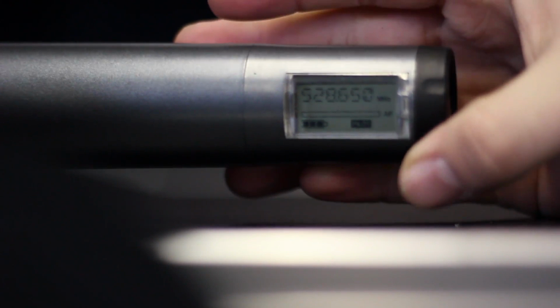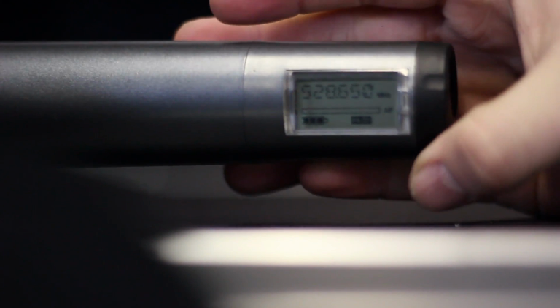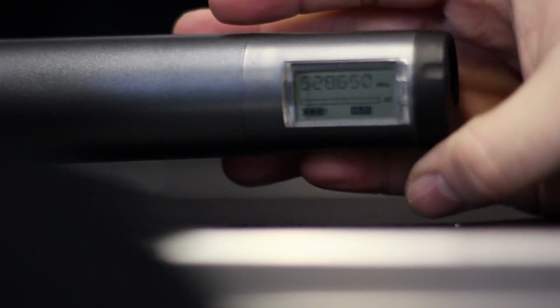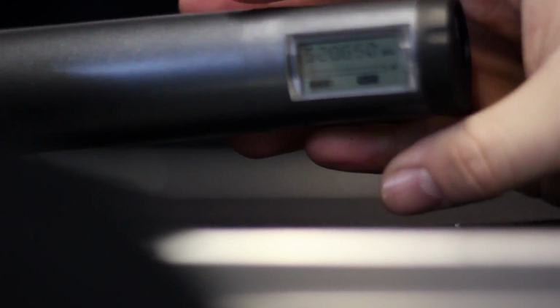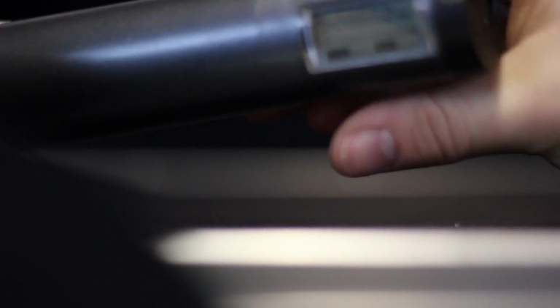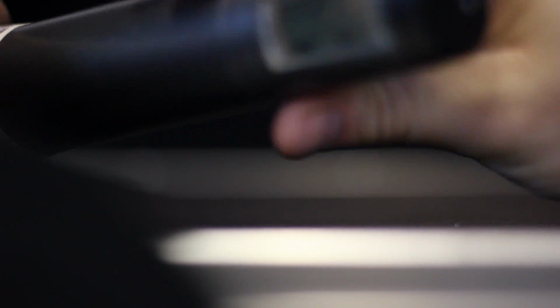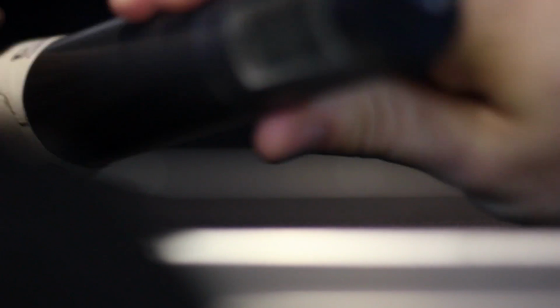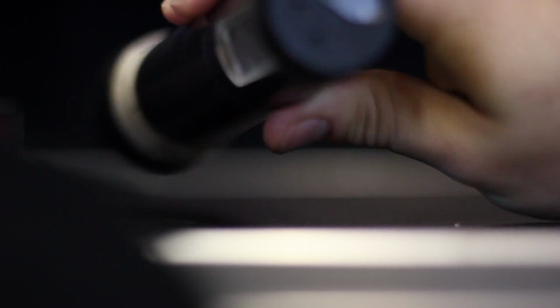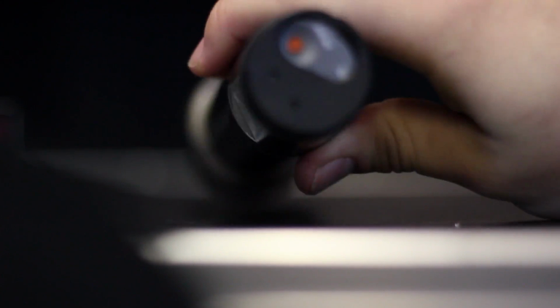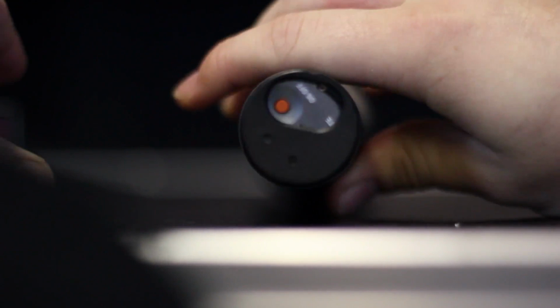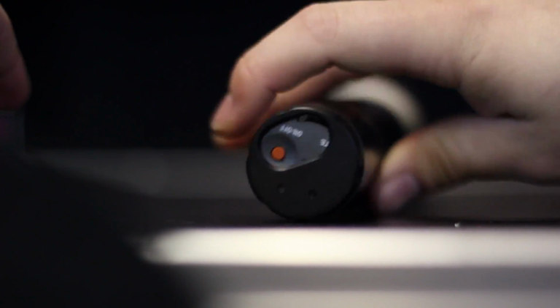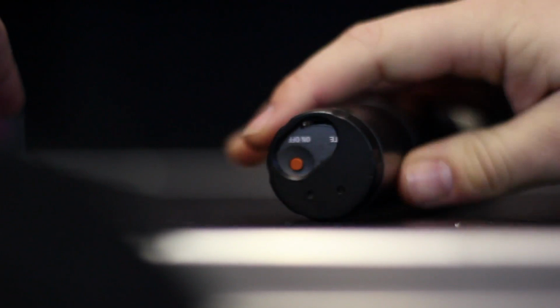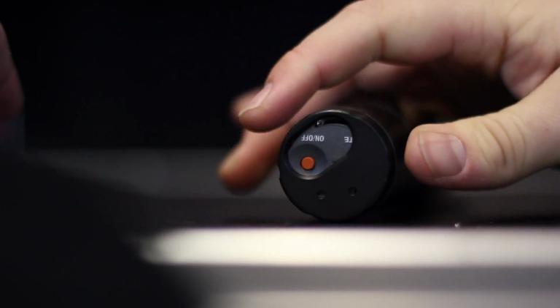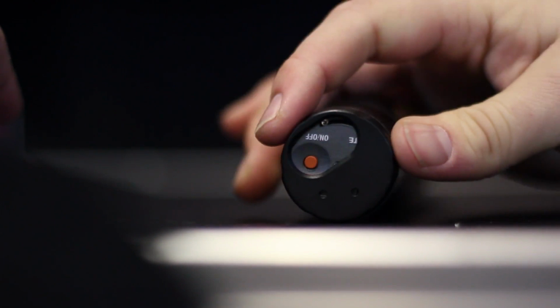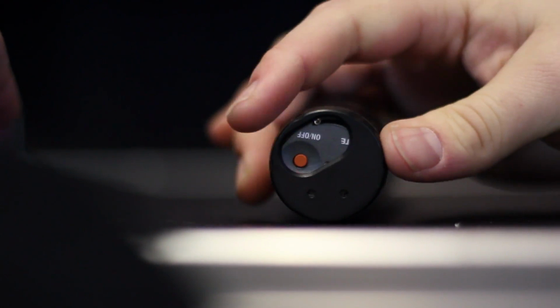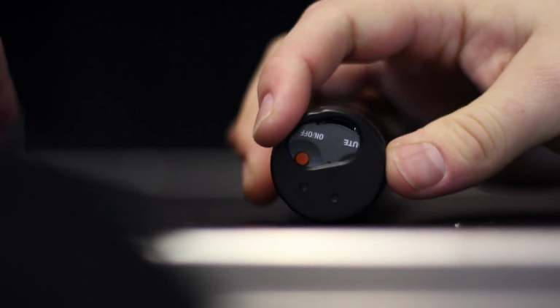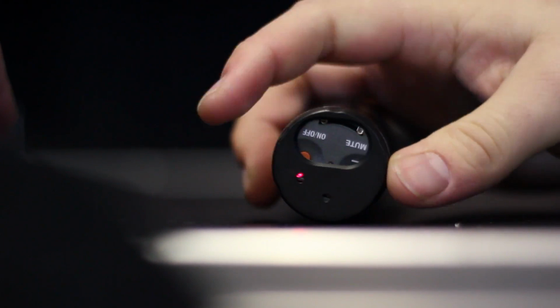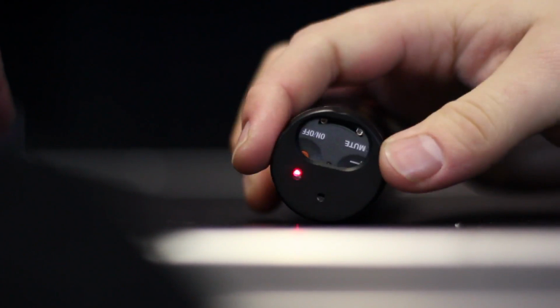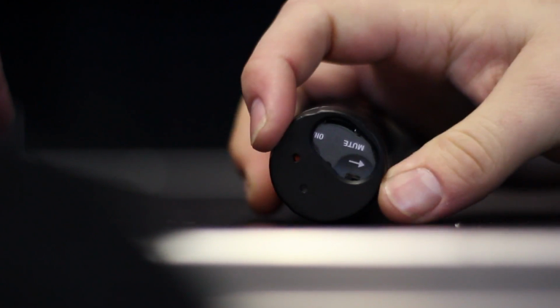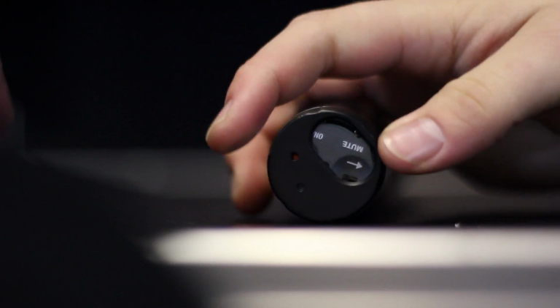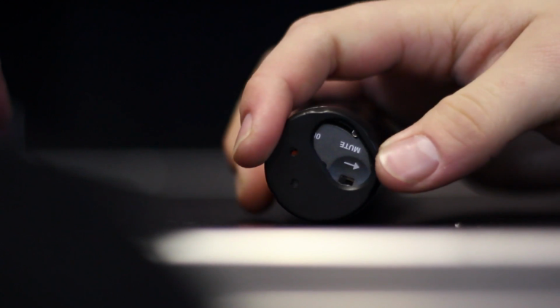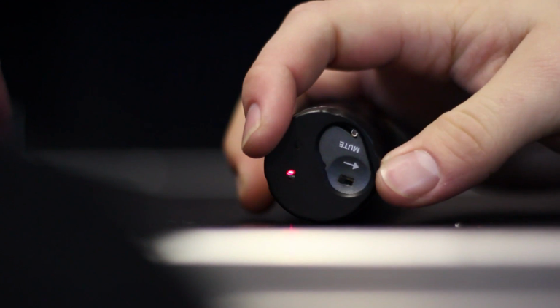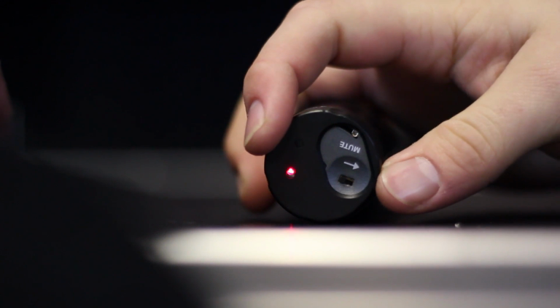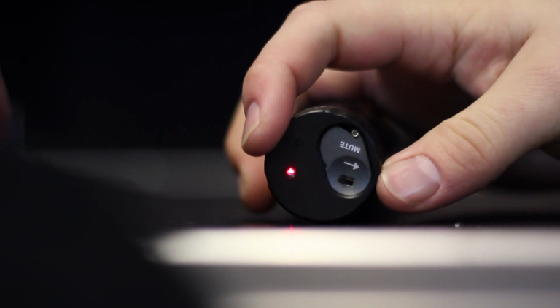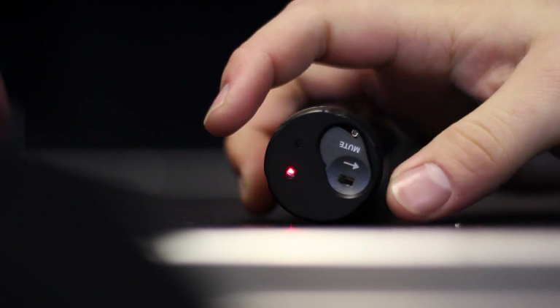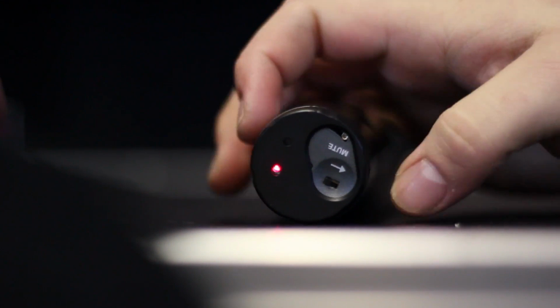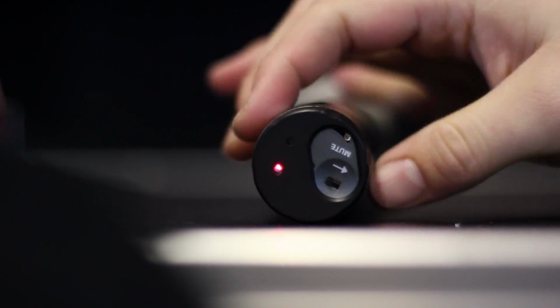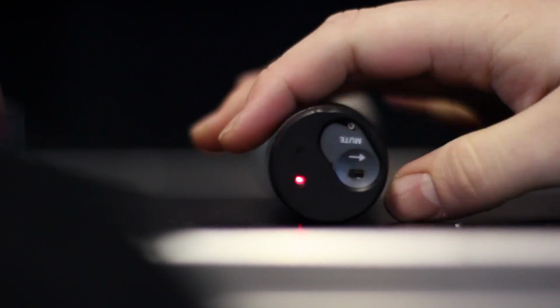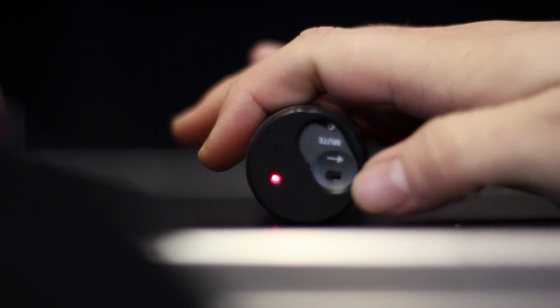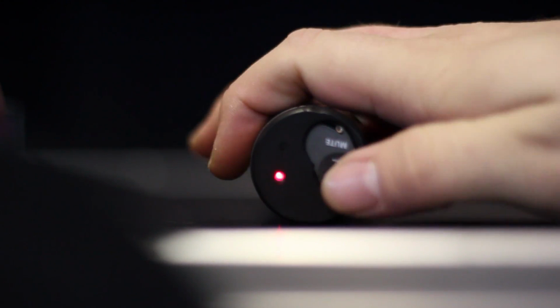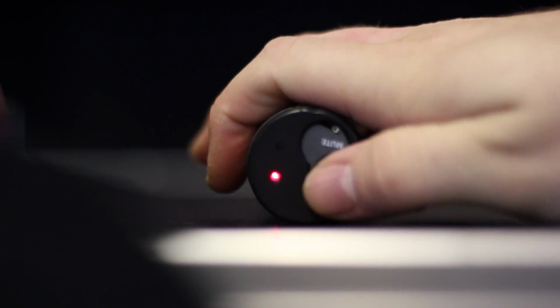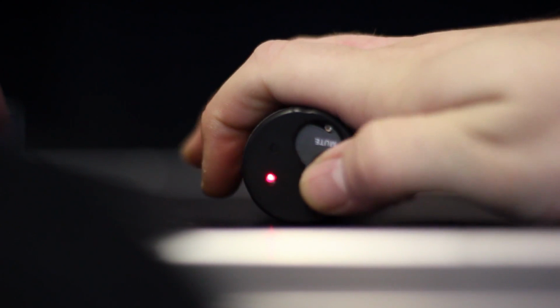As we rotate around, the next option we have is mute, and this is where you can mute or unmute the microphone.